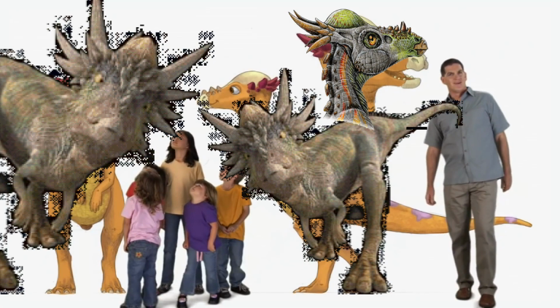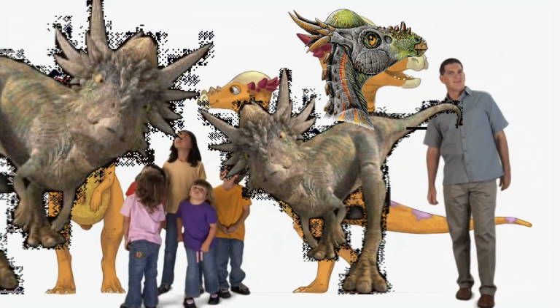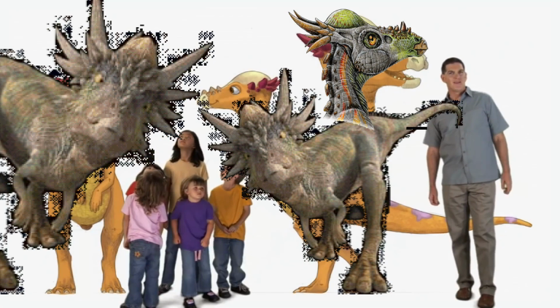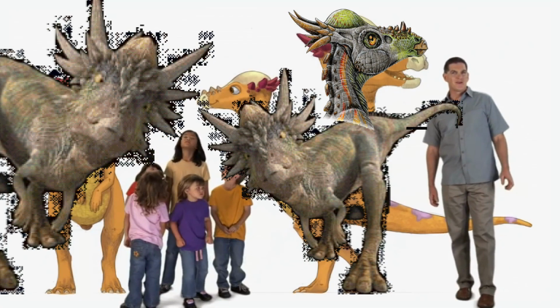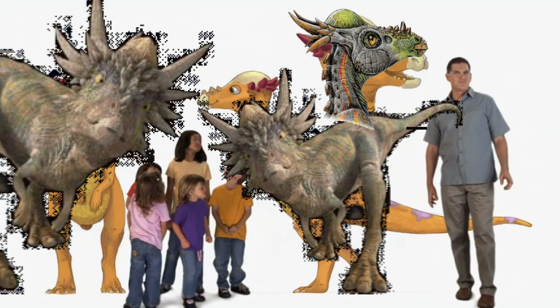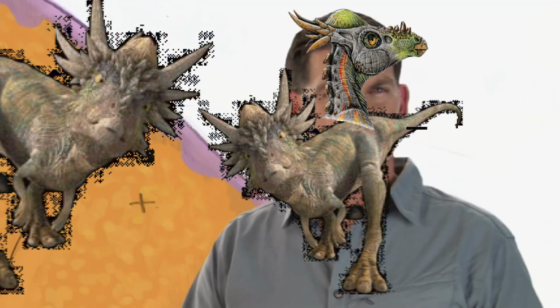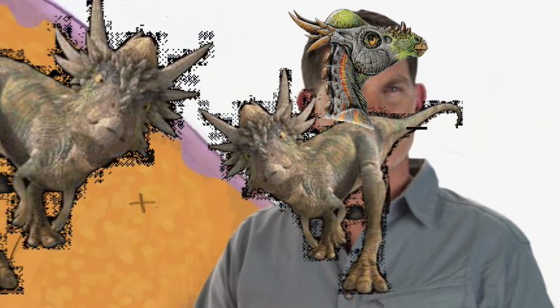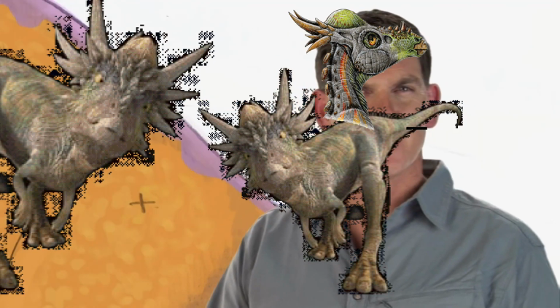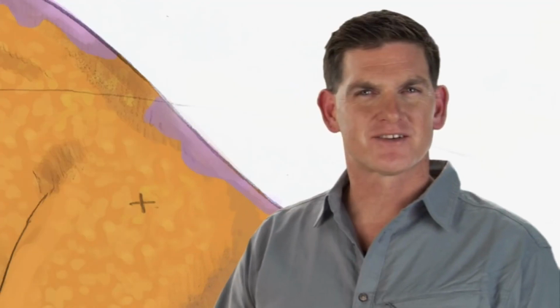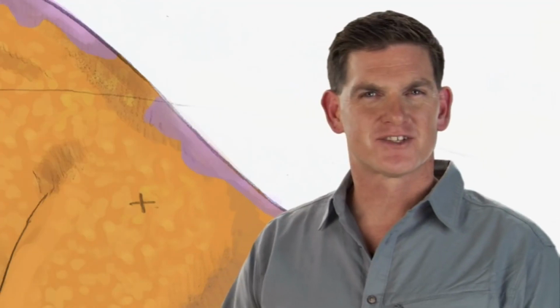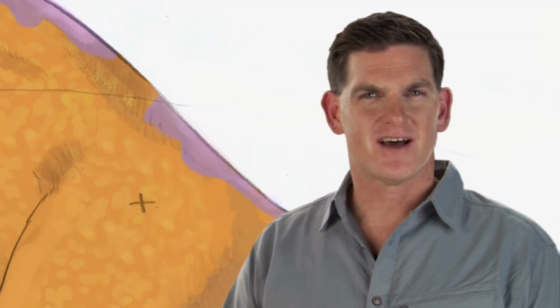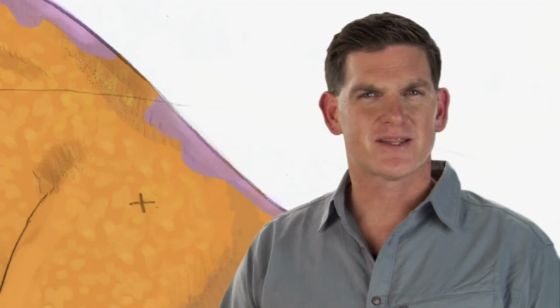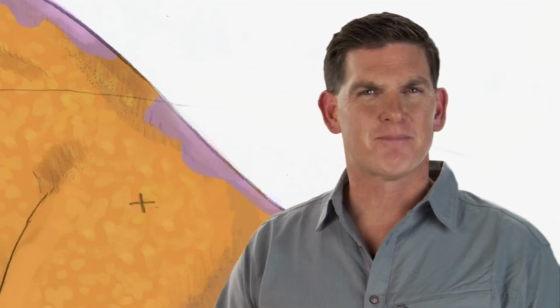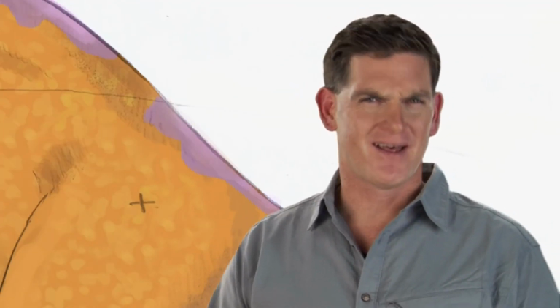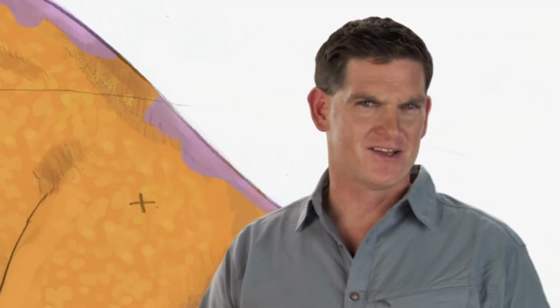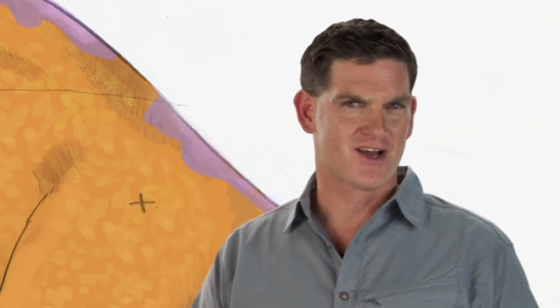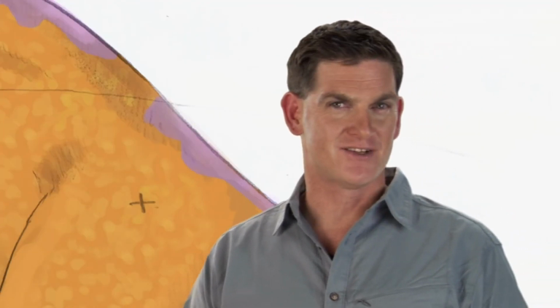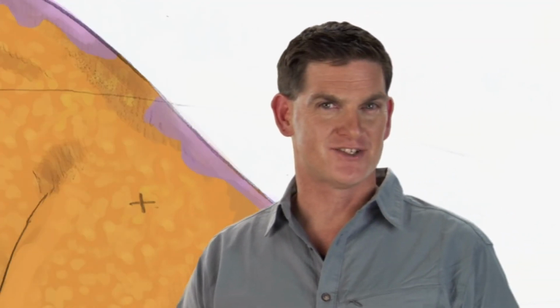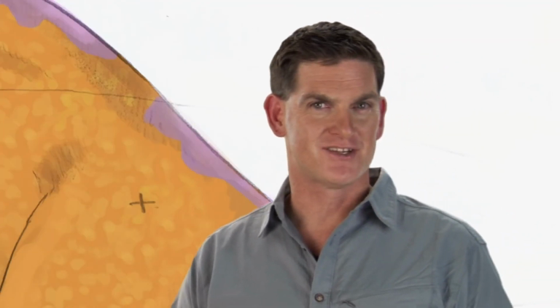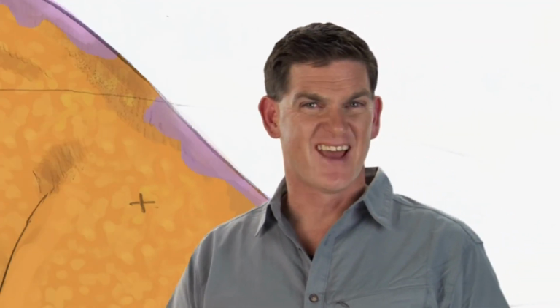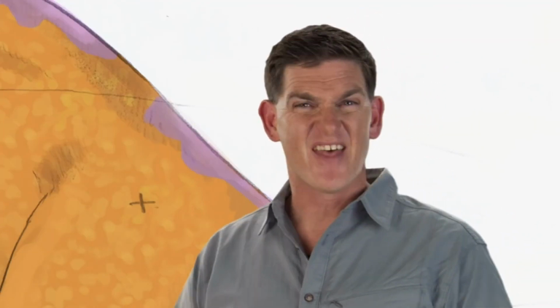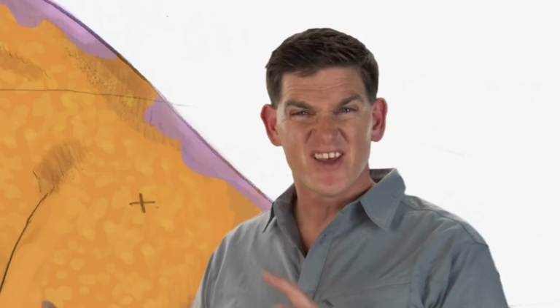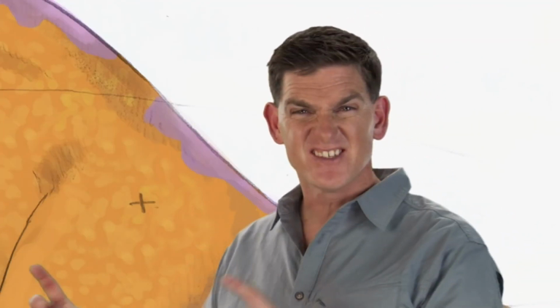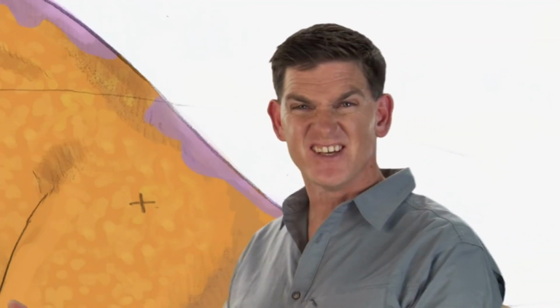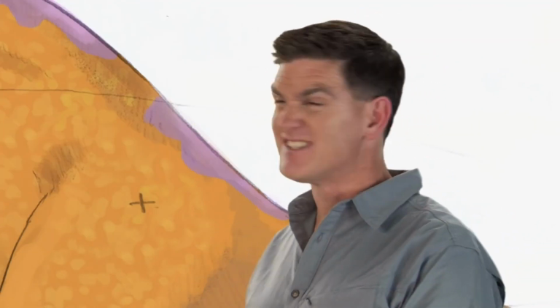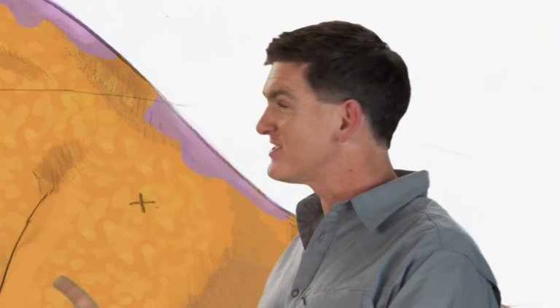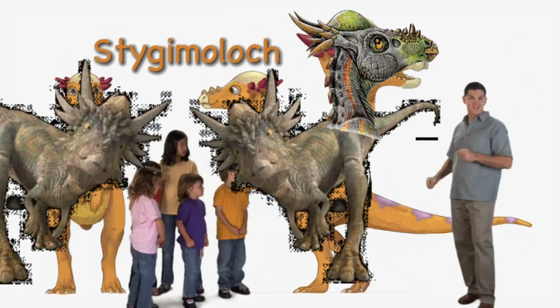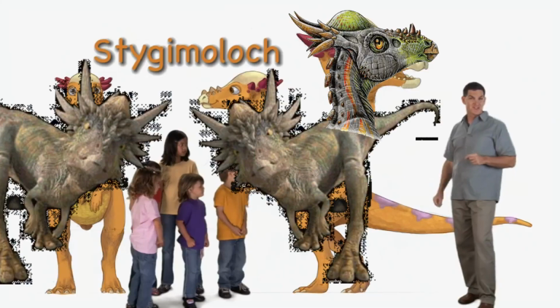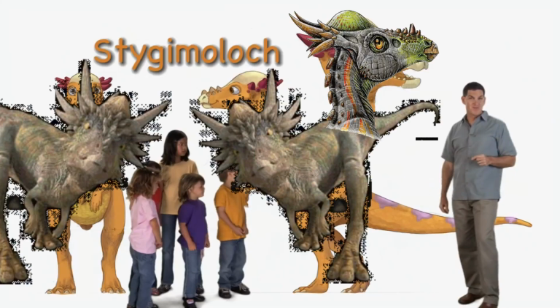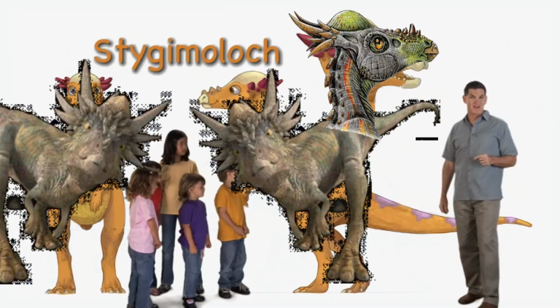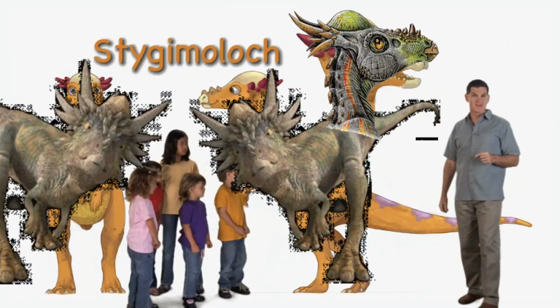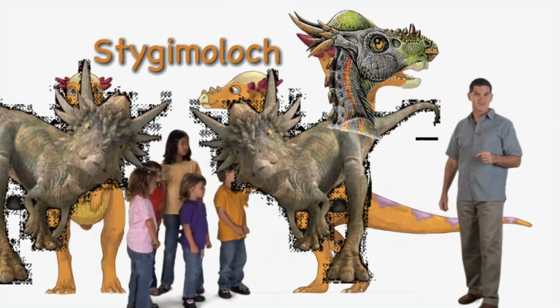Hi there, I'm Dr. Scott, the paleontologist, and this is a Stygimoloch.